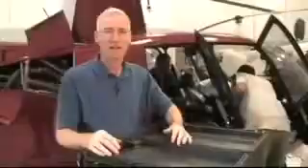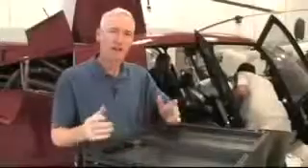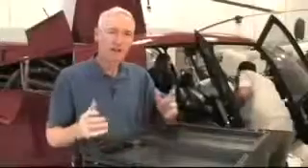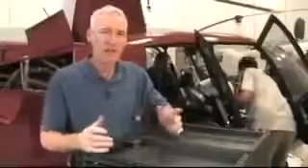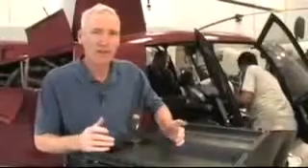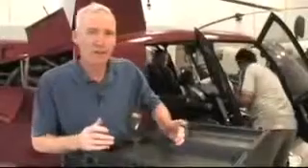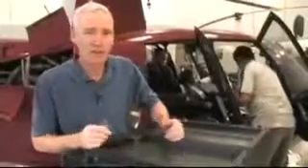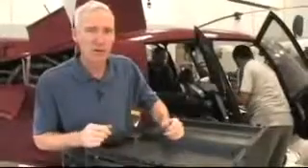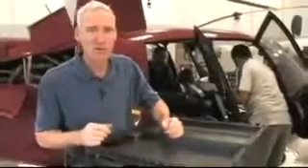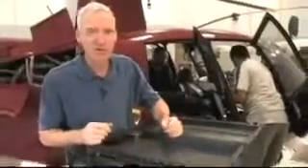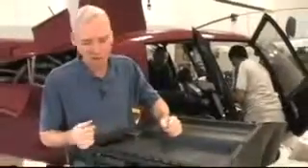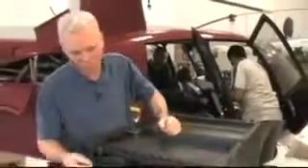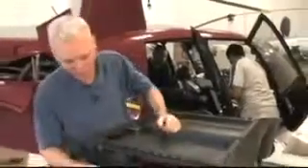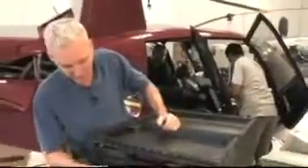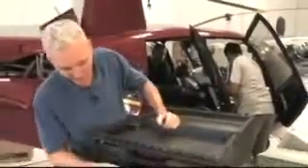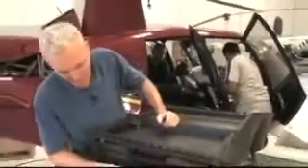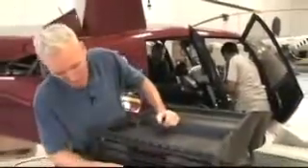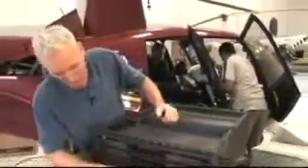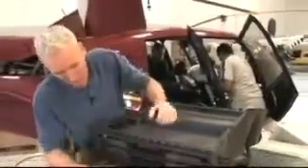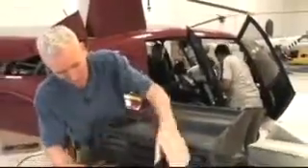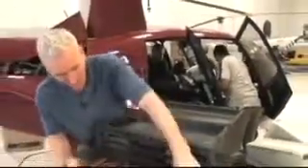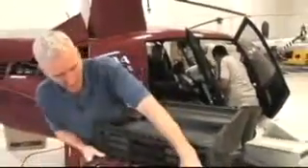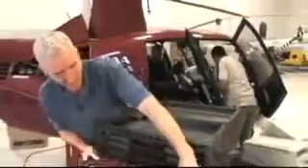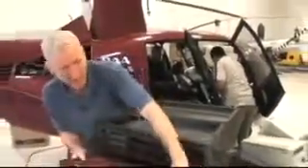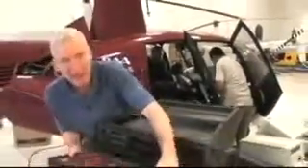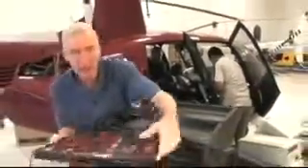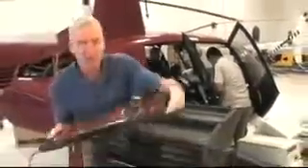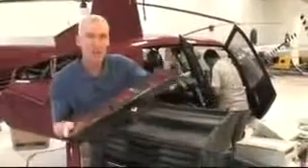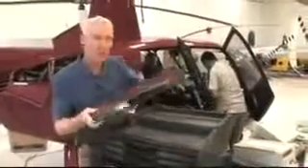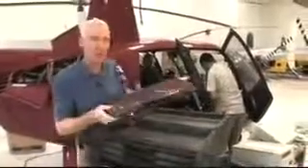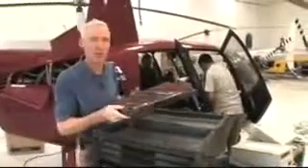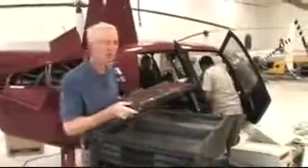Another neat feature of the 0450 case is that you can slide the tool trays right out in order to take them where the work is.